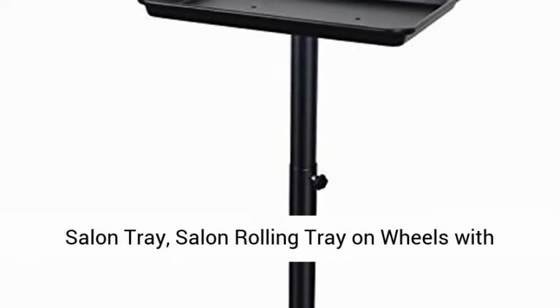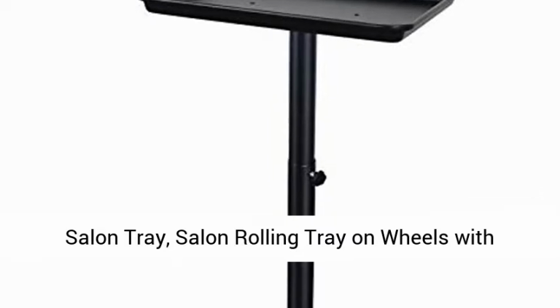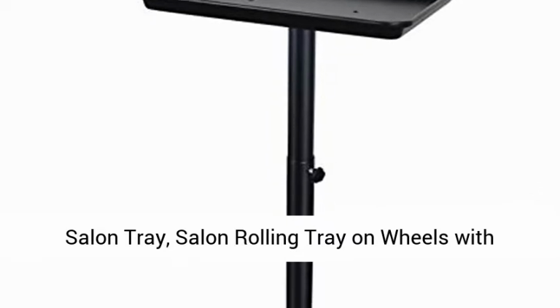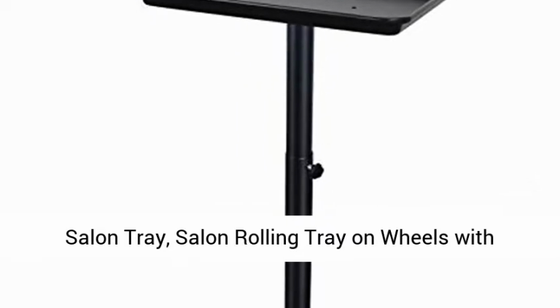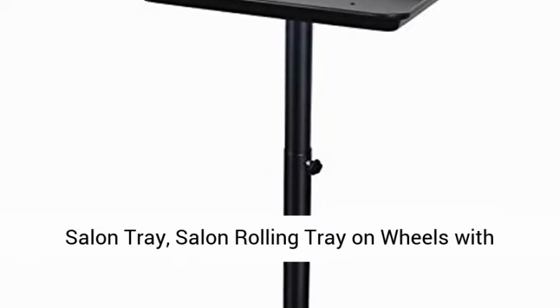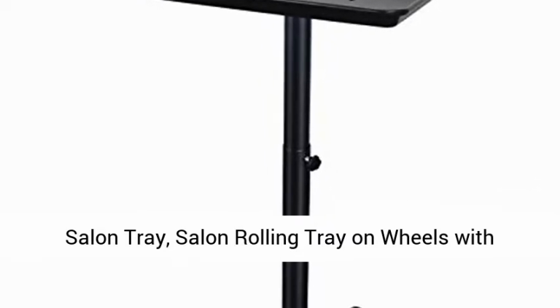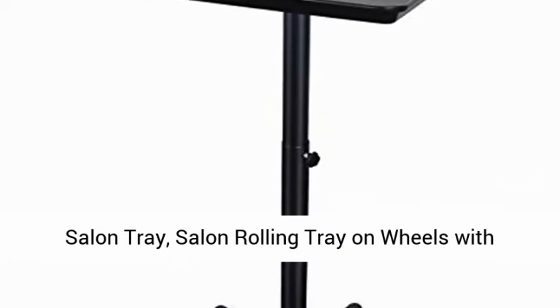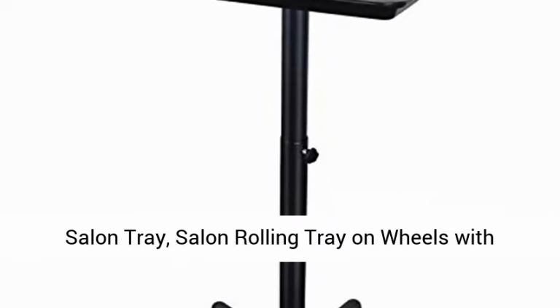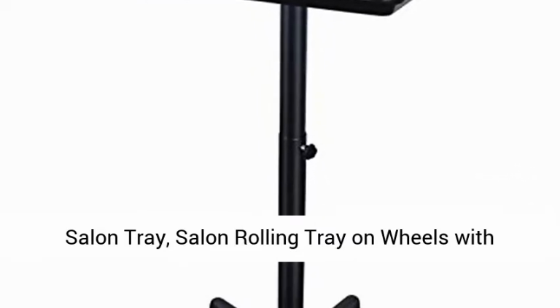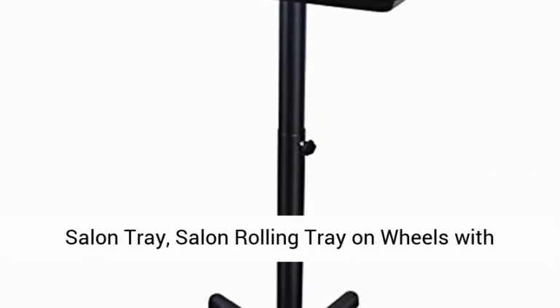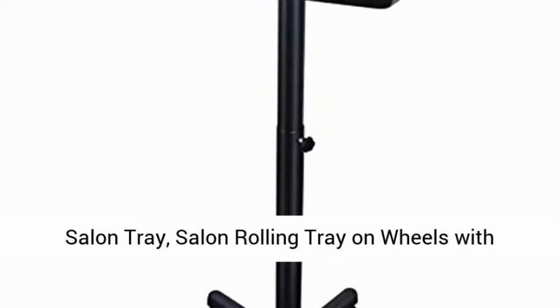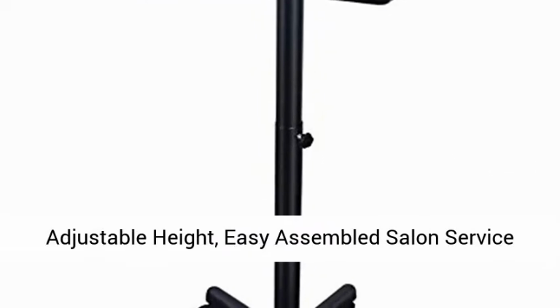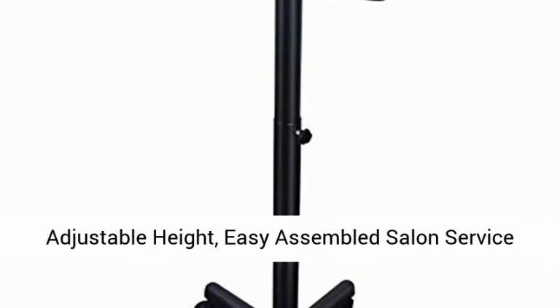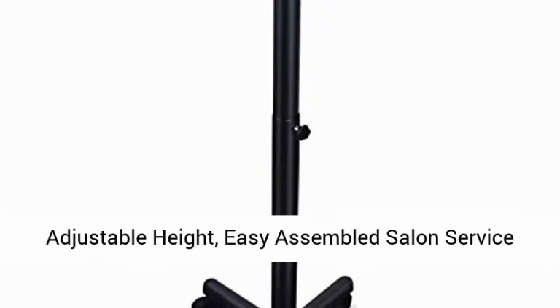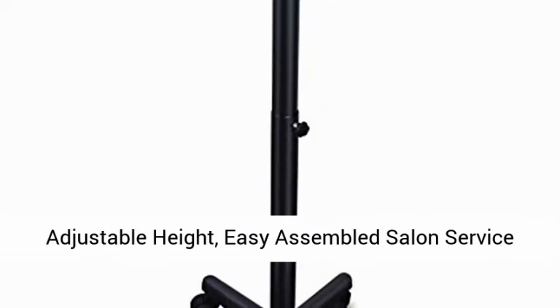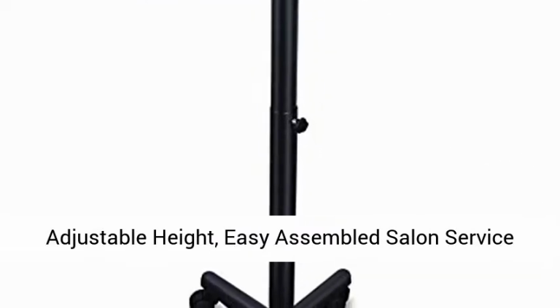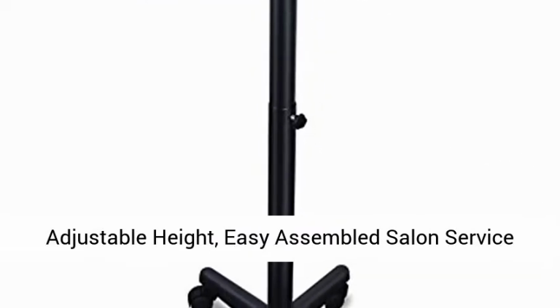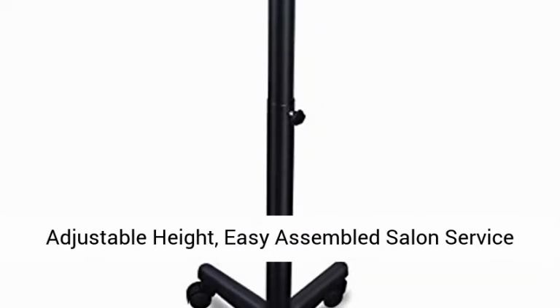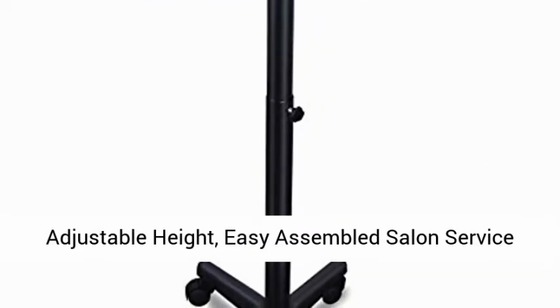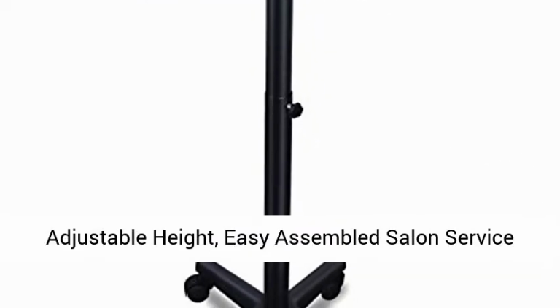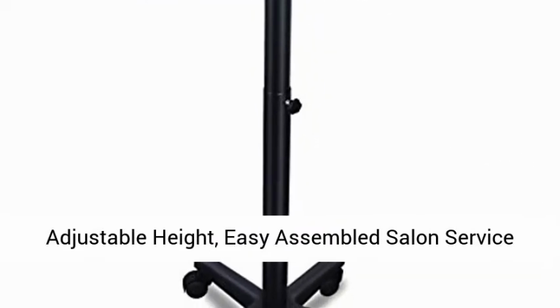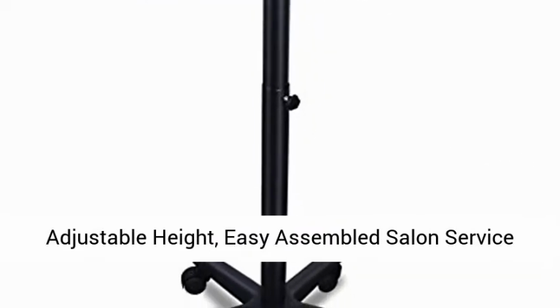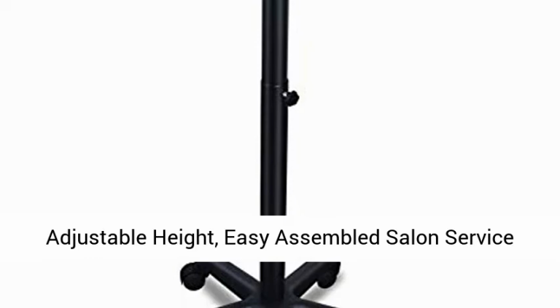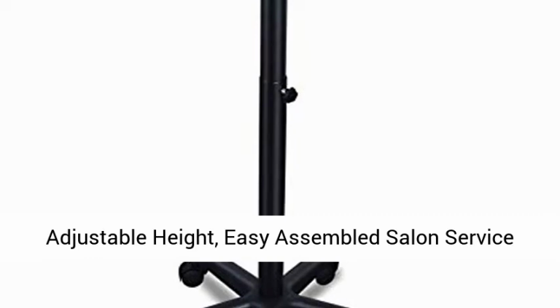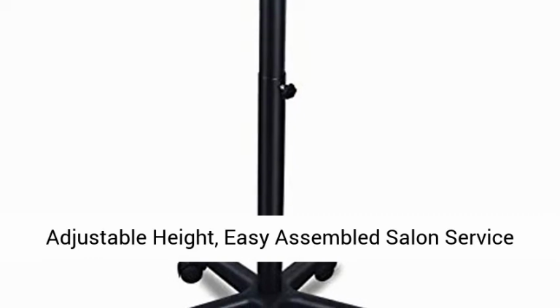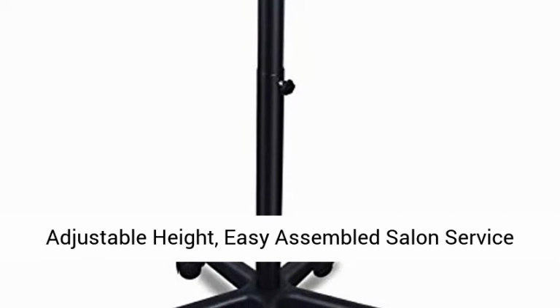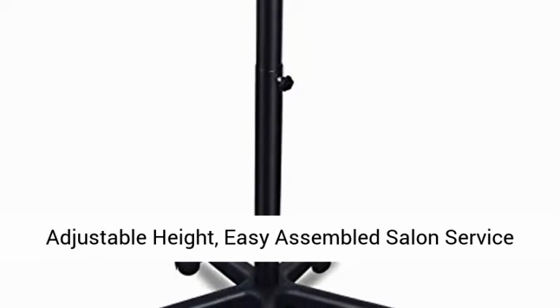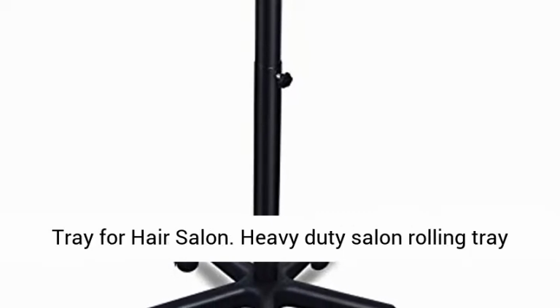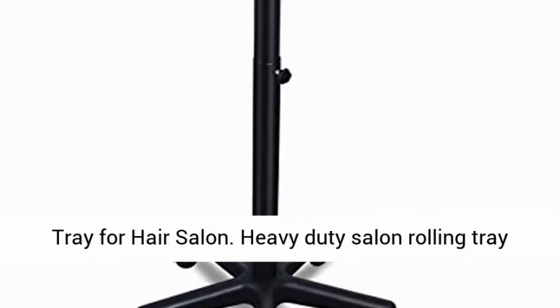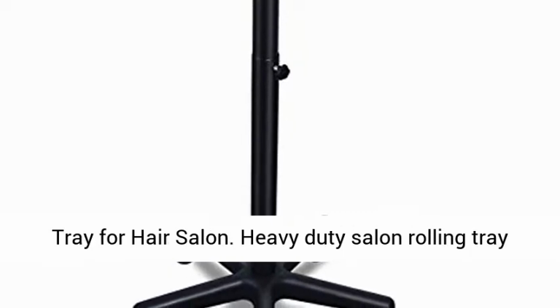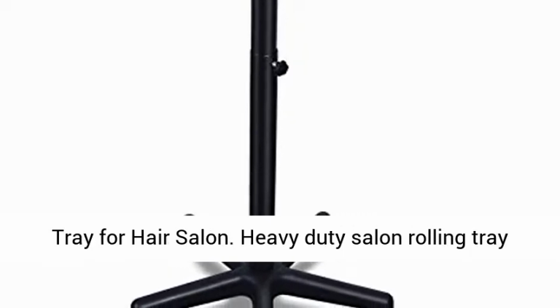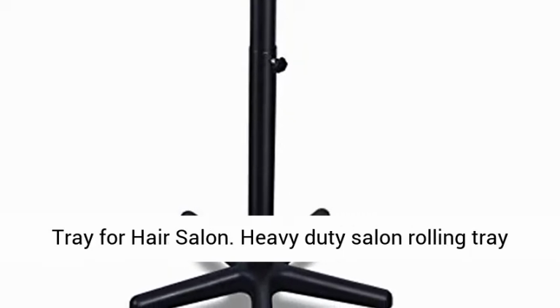Salon rolling tray on wheels with adjustable height. Easy assembled salon service tray for hair salon.